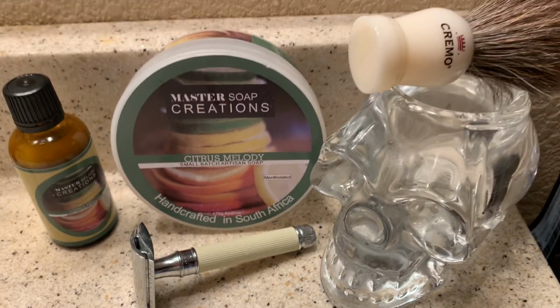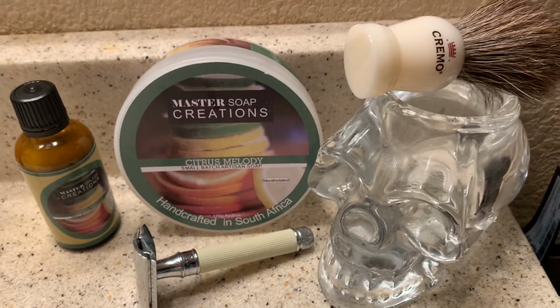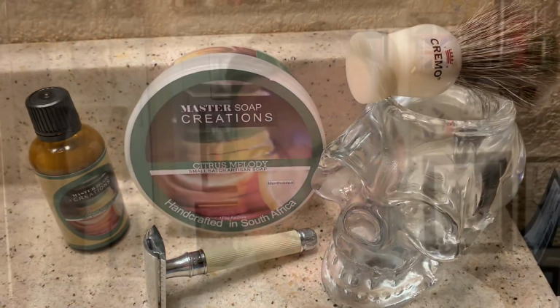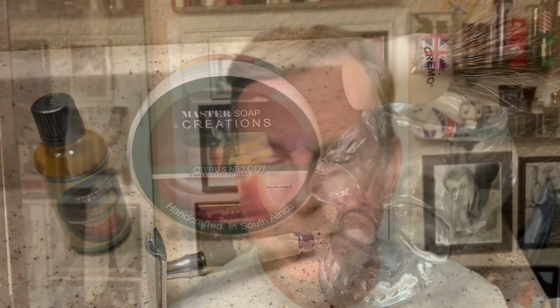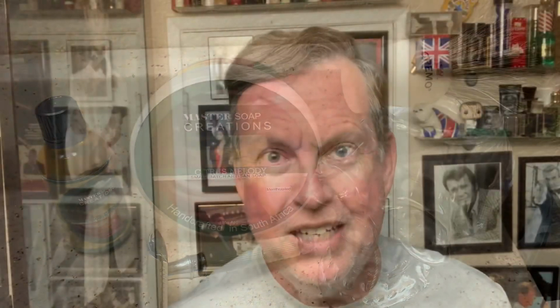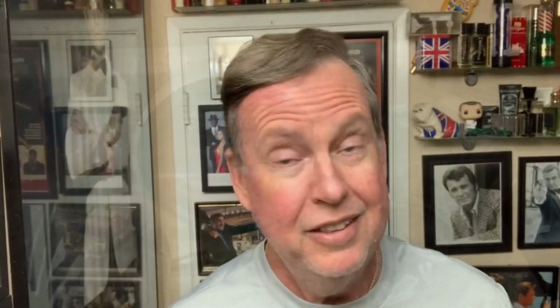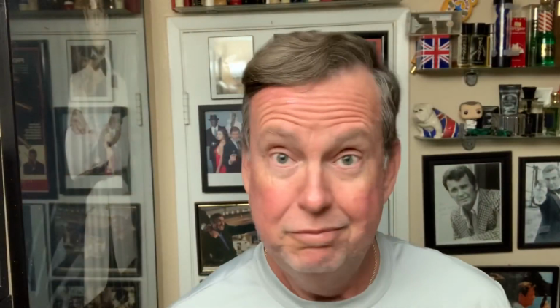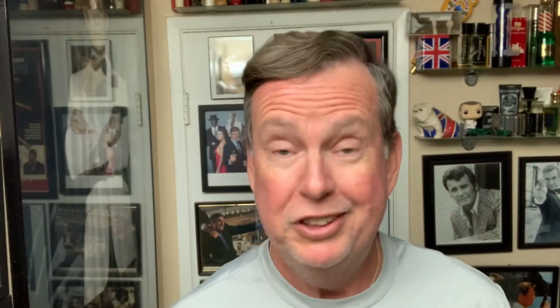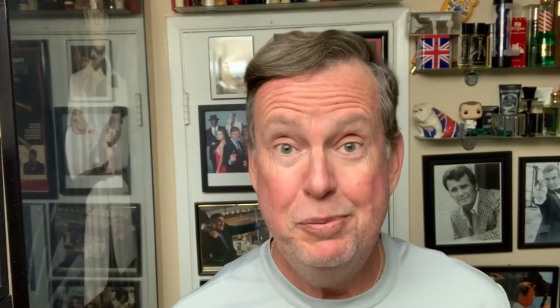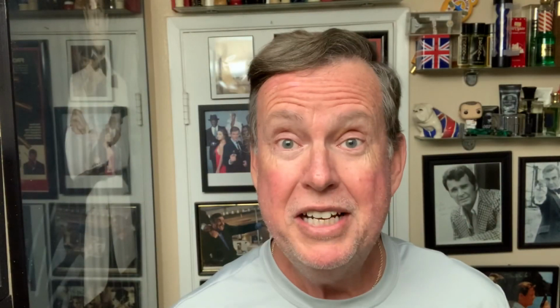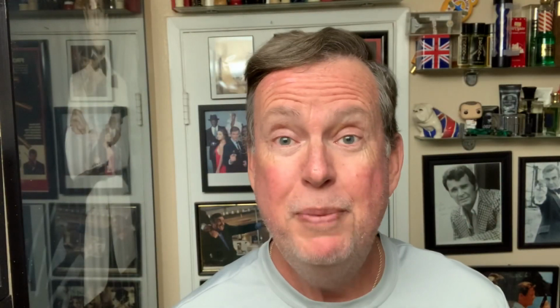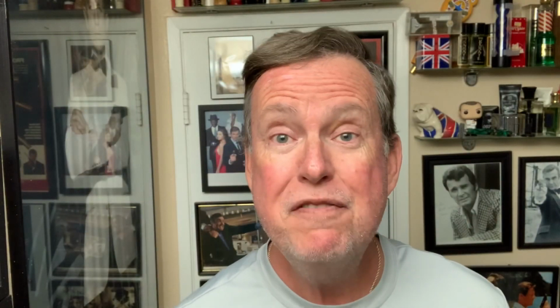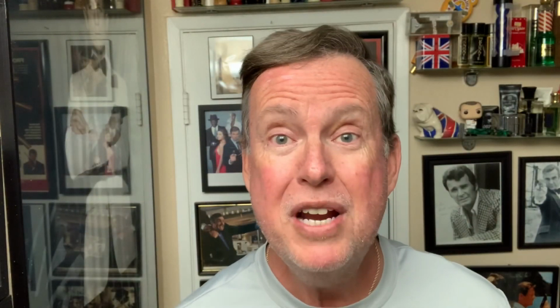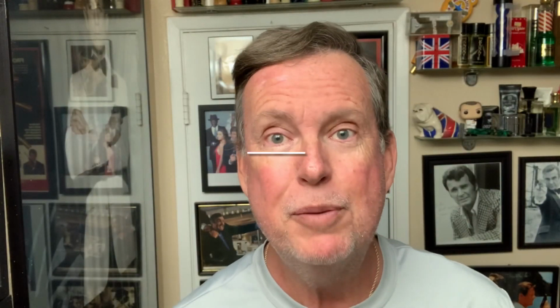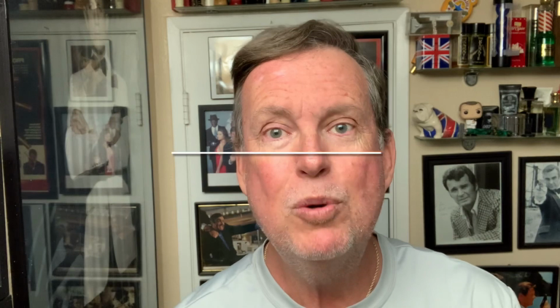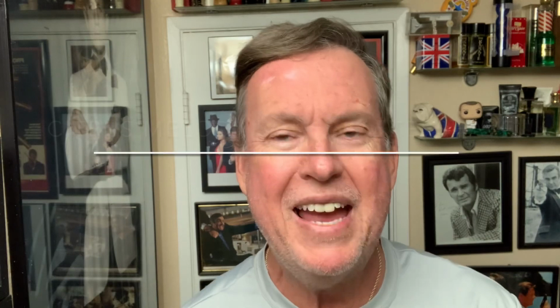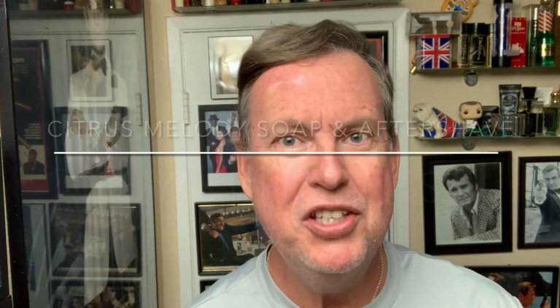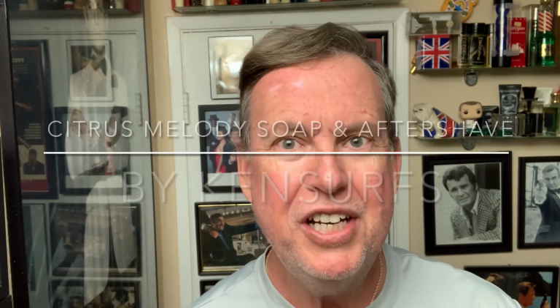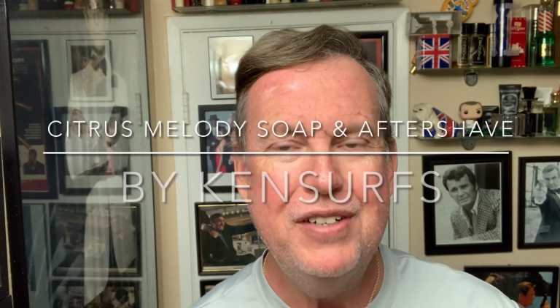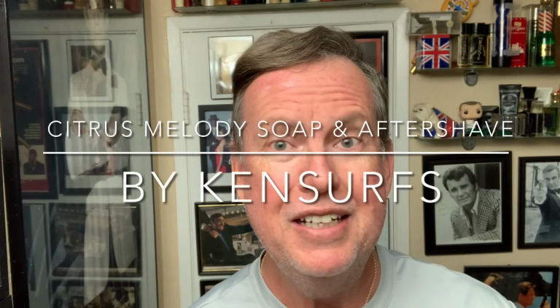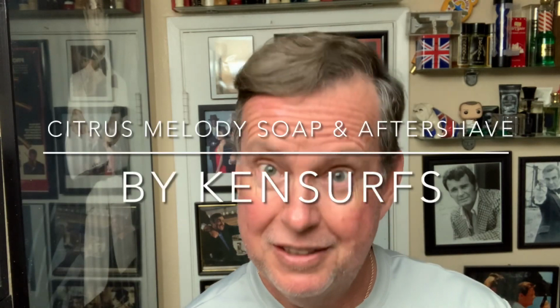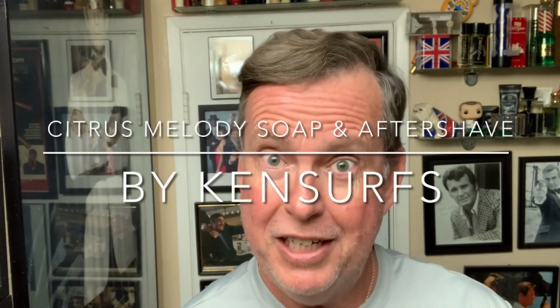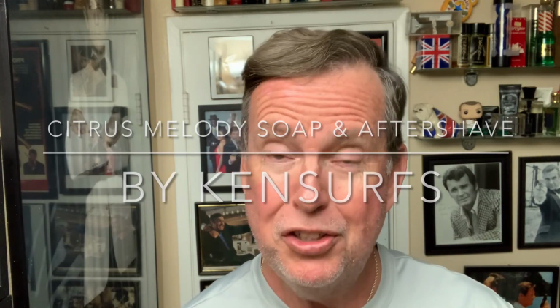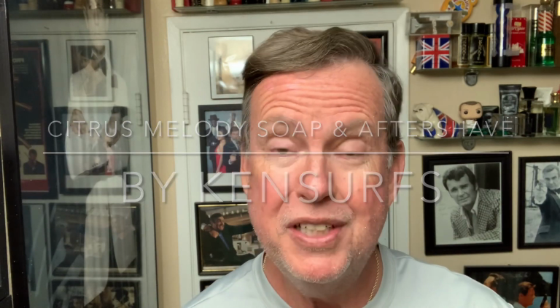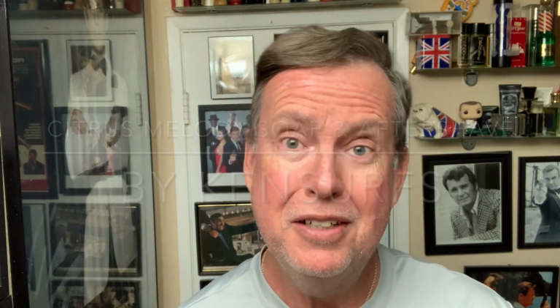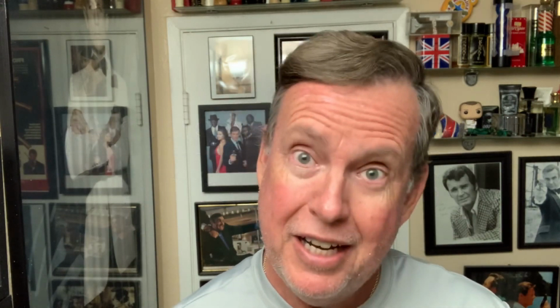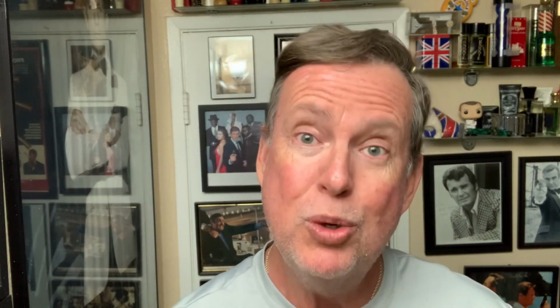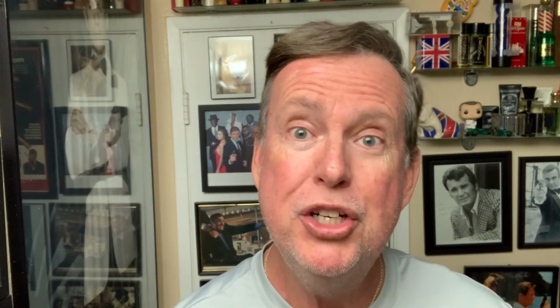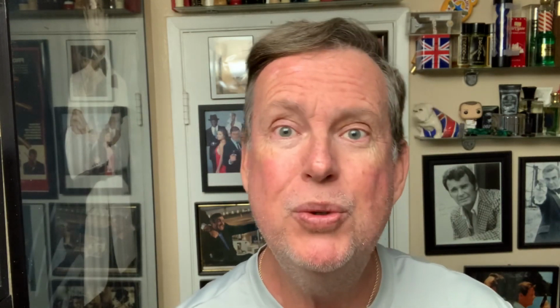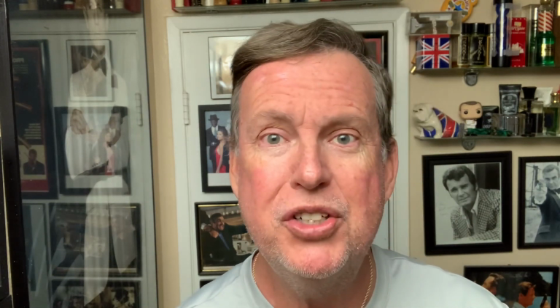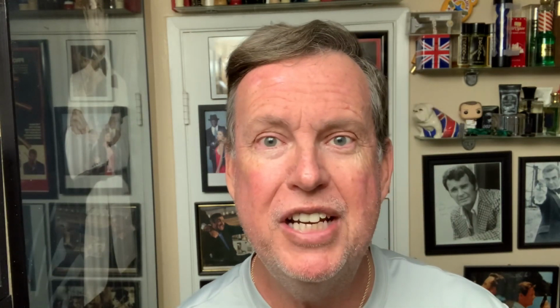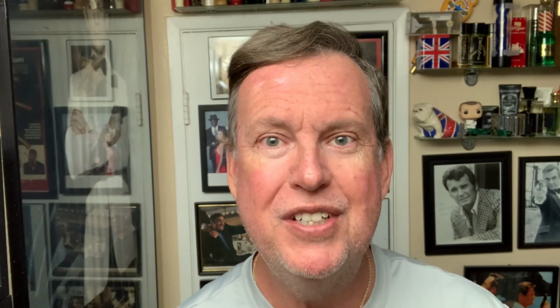Hey everybody, seems like it's been forever, but we're back in the shave den. Ken Cerfs here, and we're going to do another shave today.